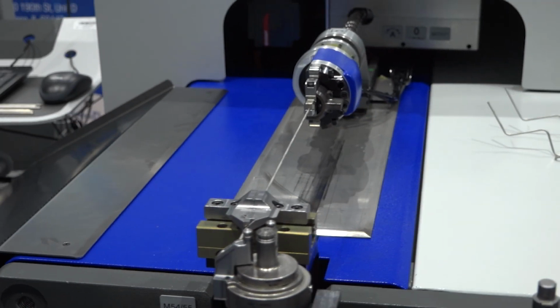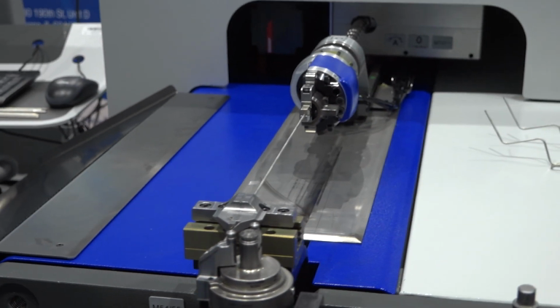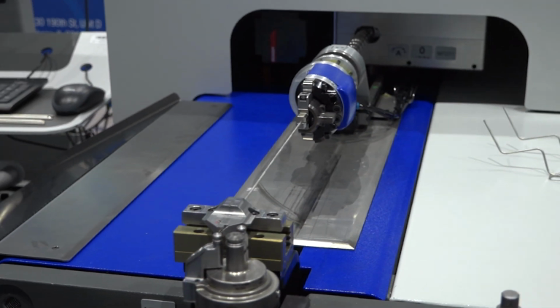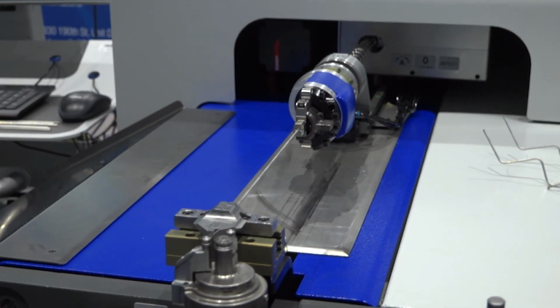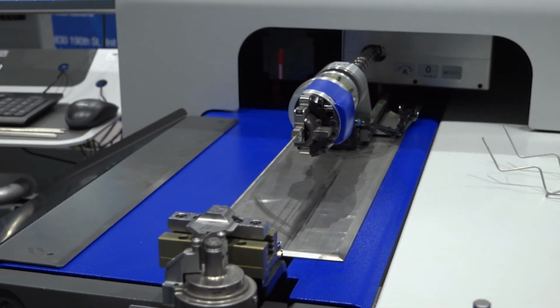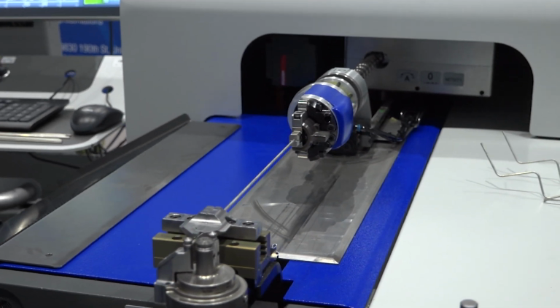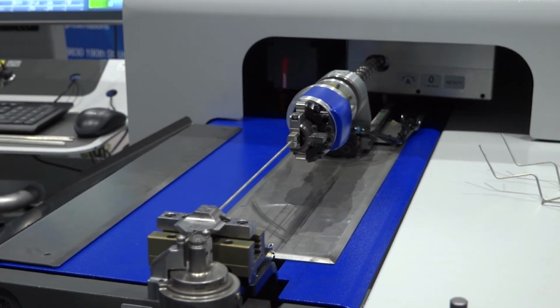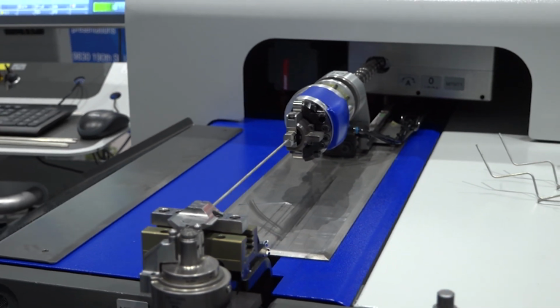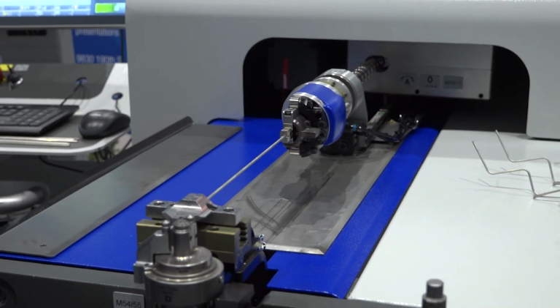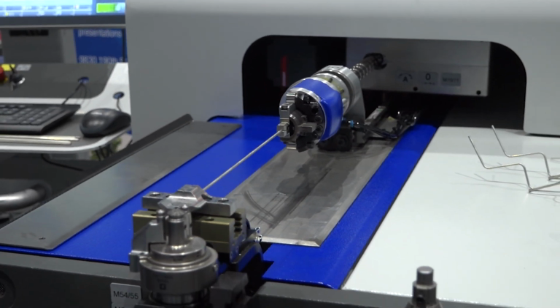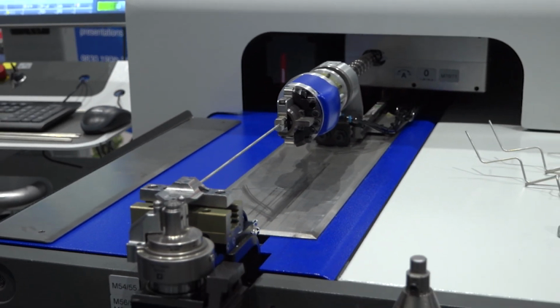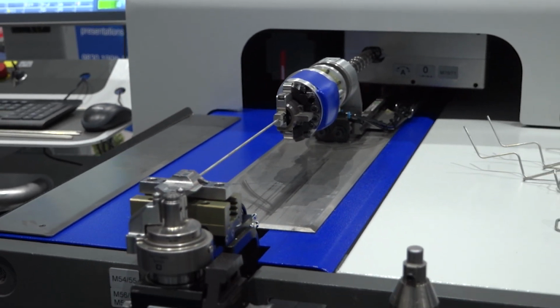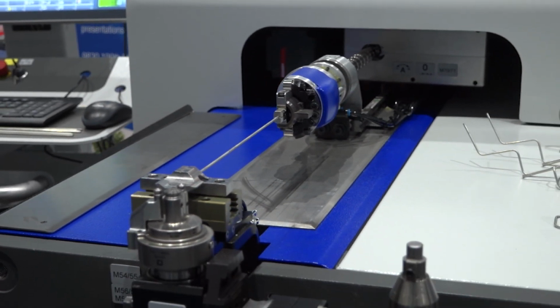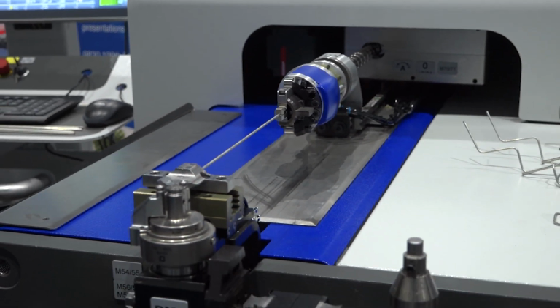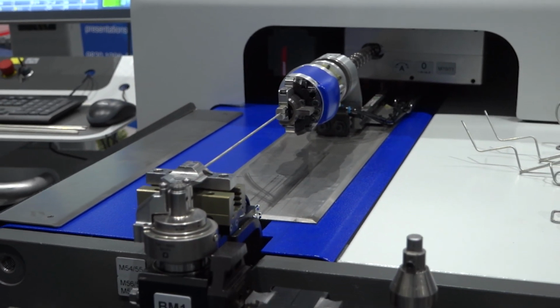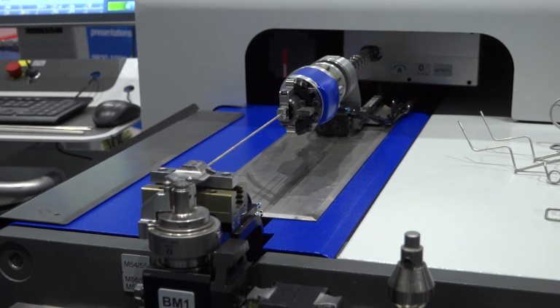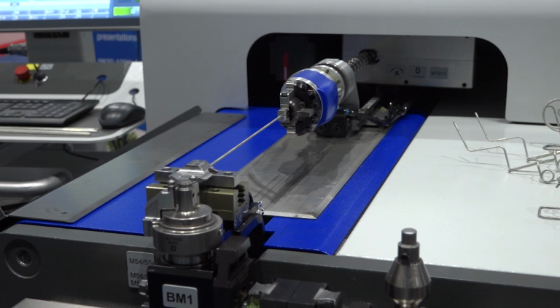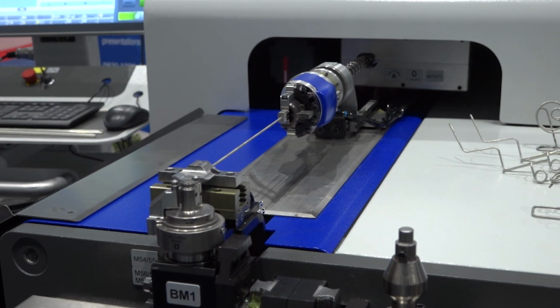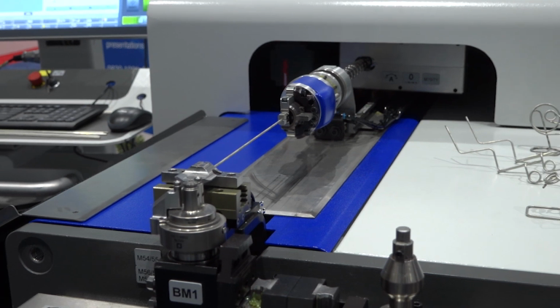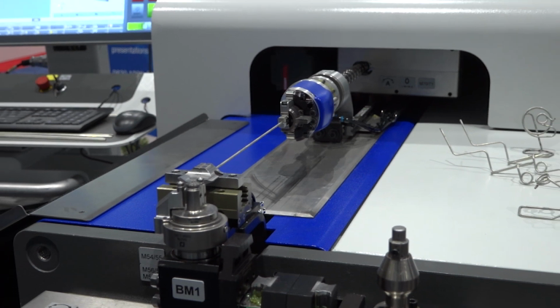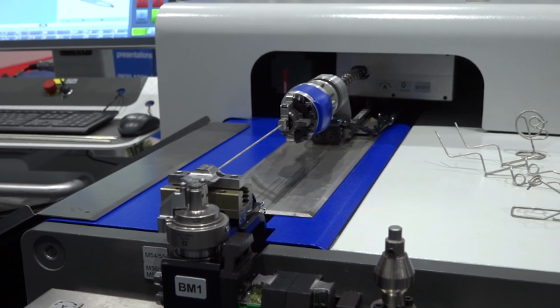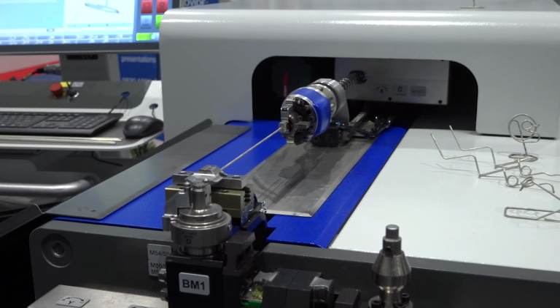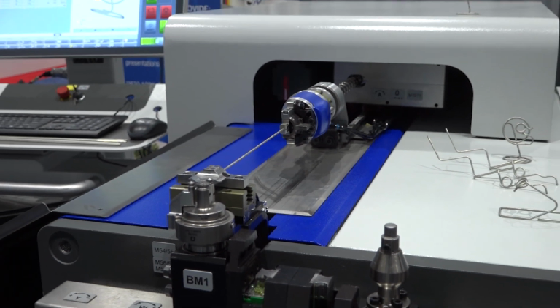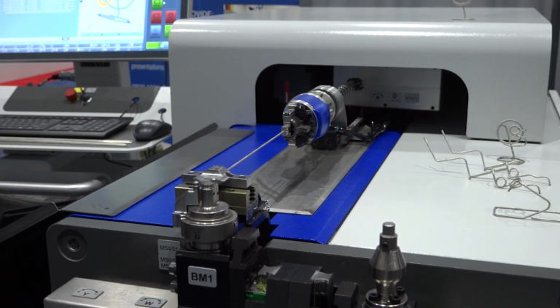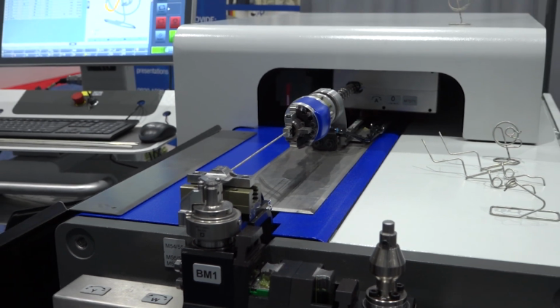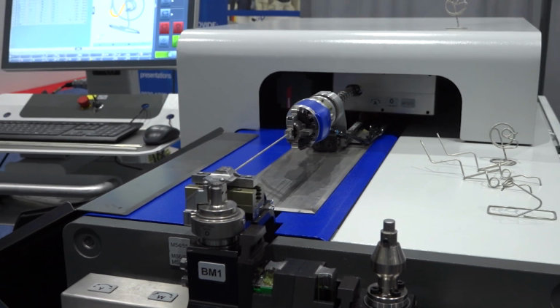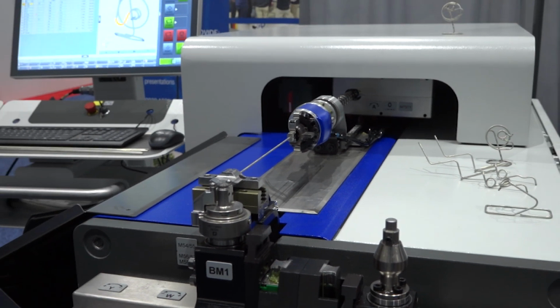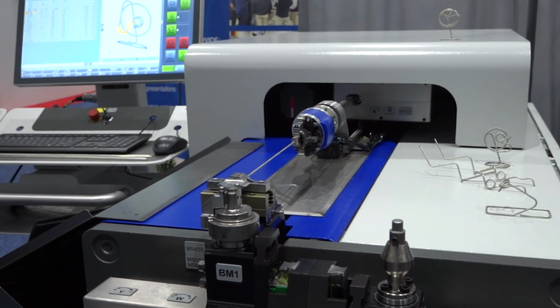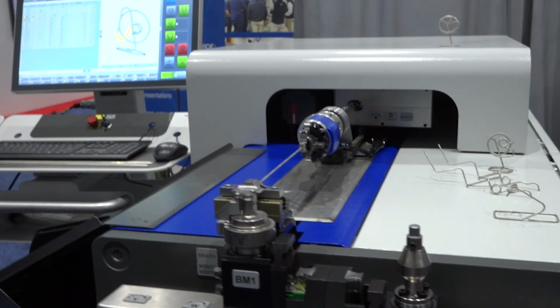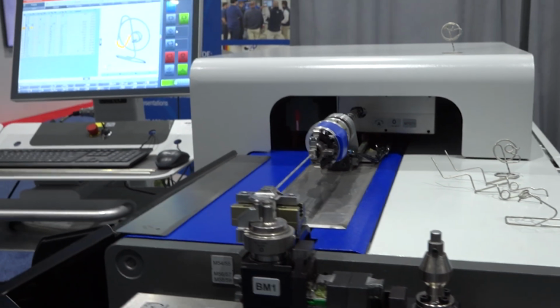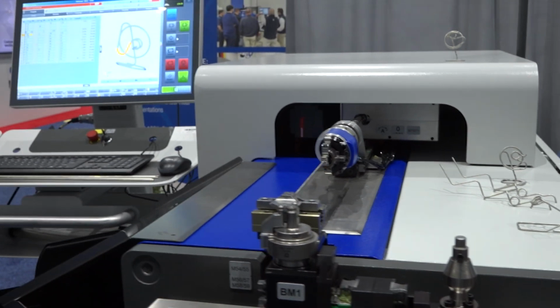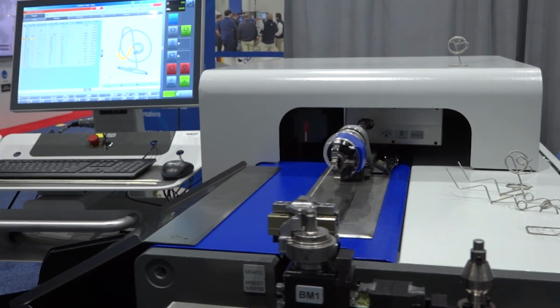Besides this, it's also very interesting for other small applications such as in the medical industry.